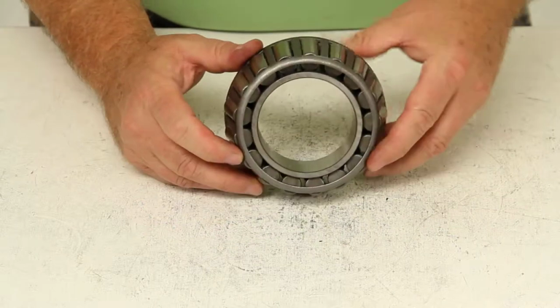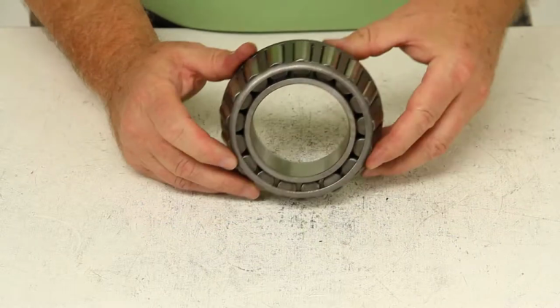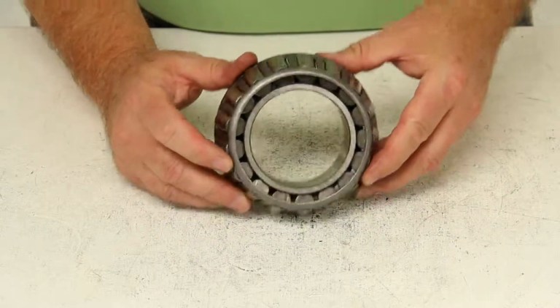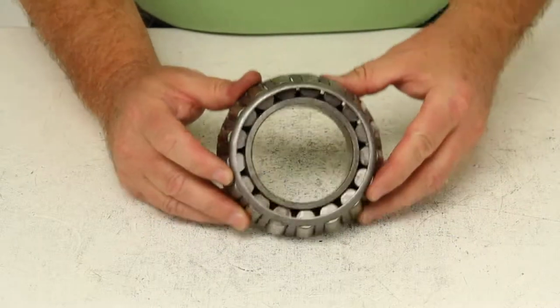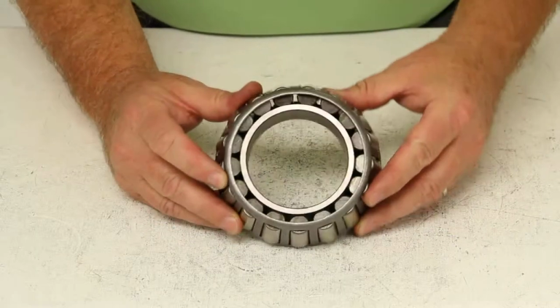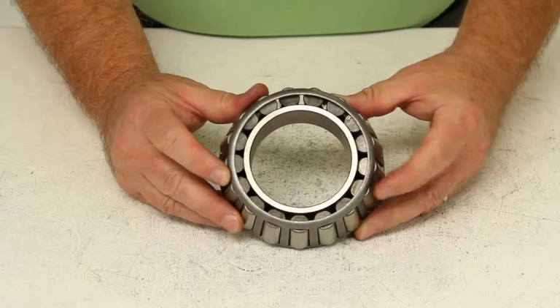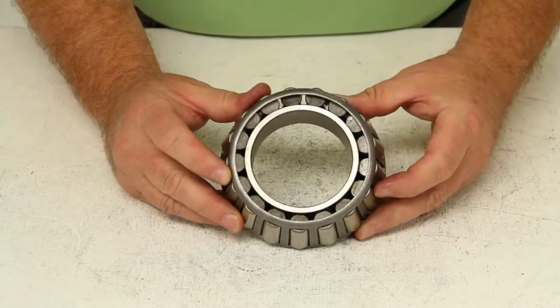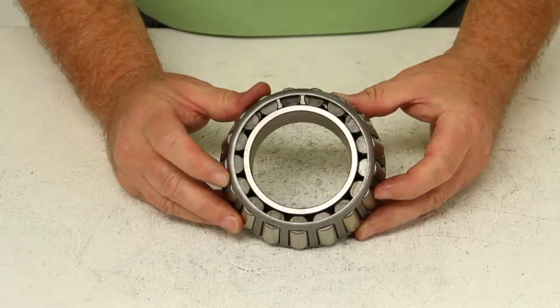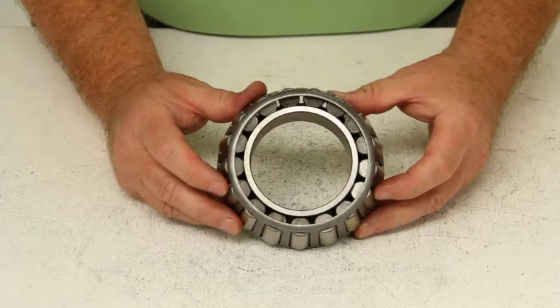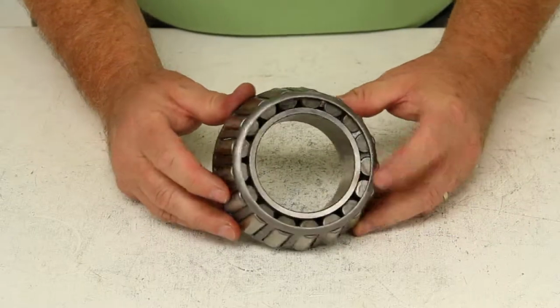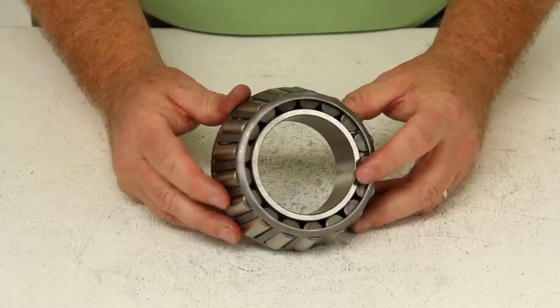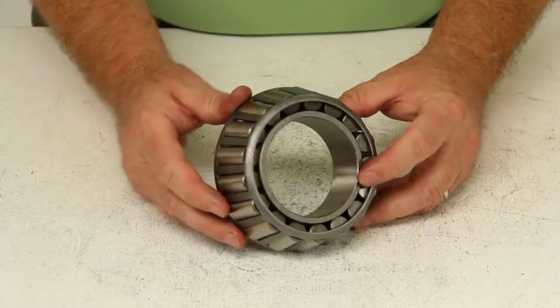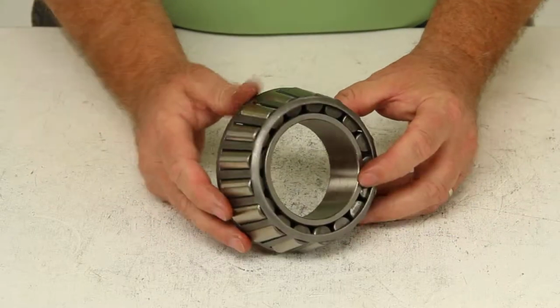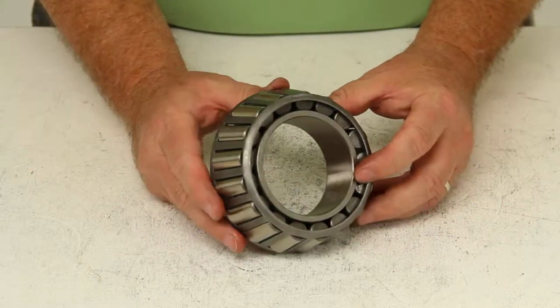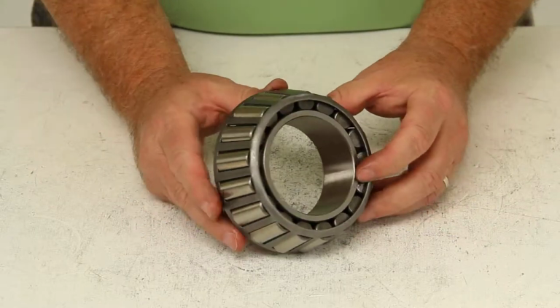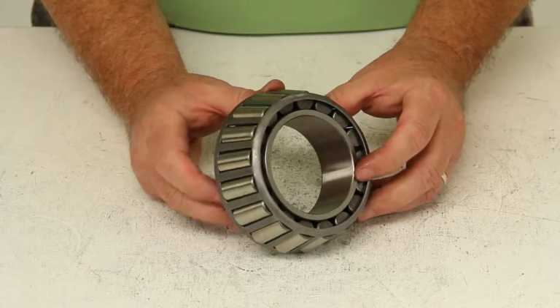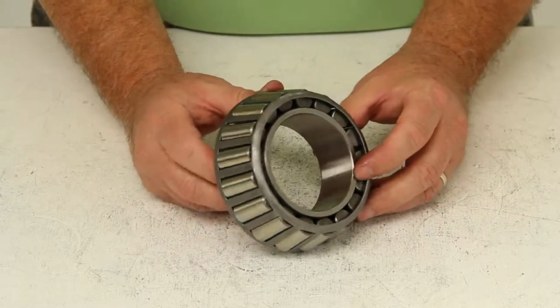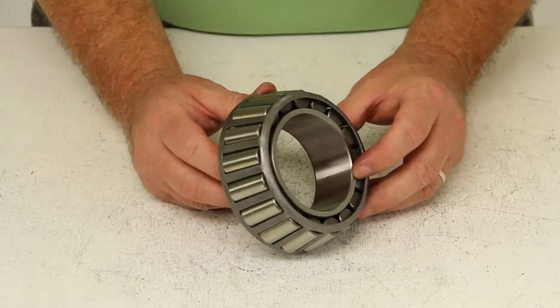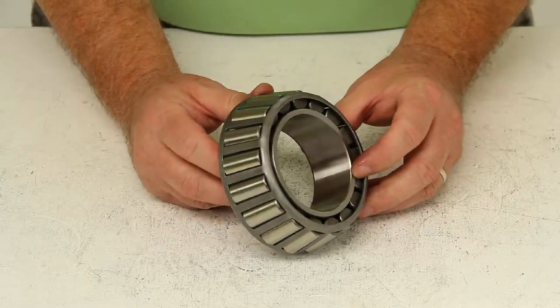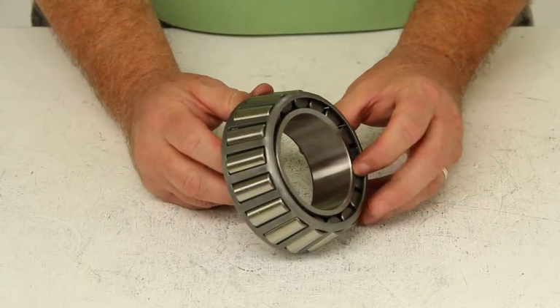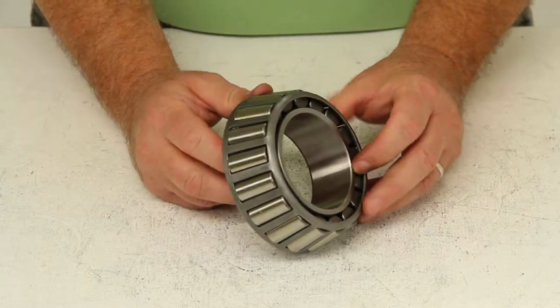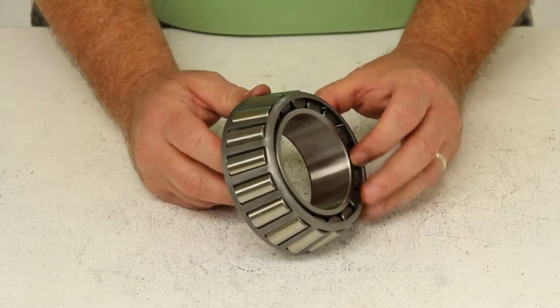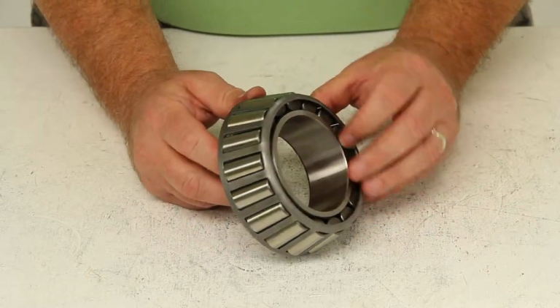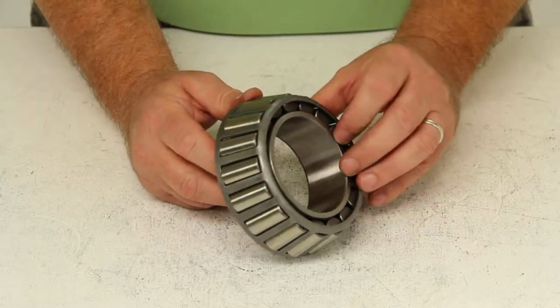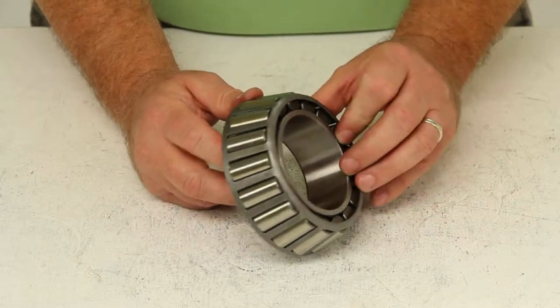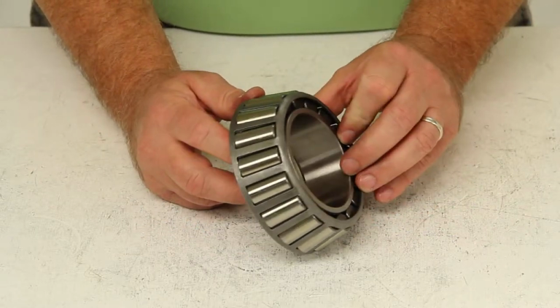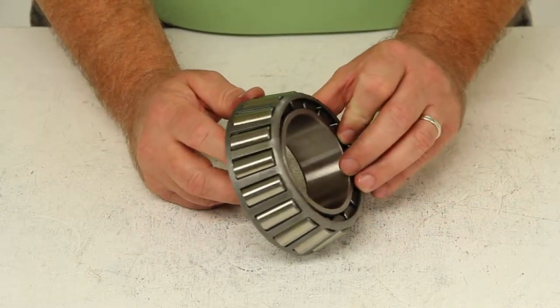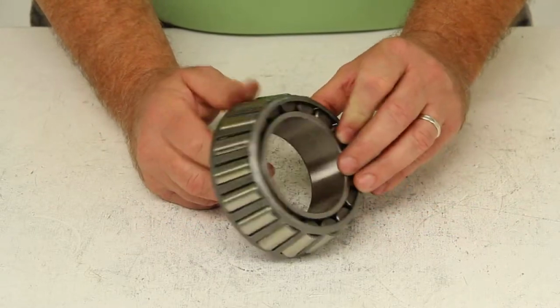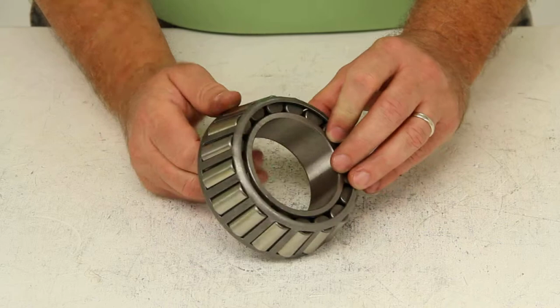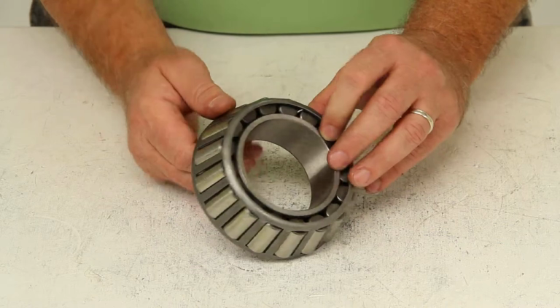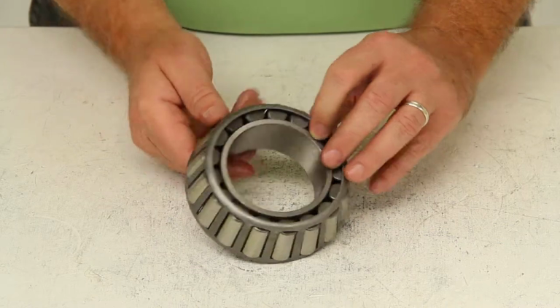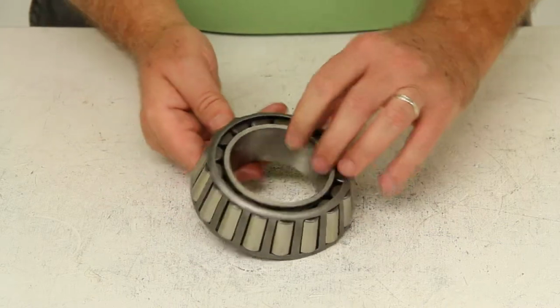That should do it for the review of part number HM212049.